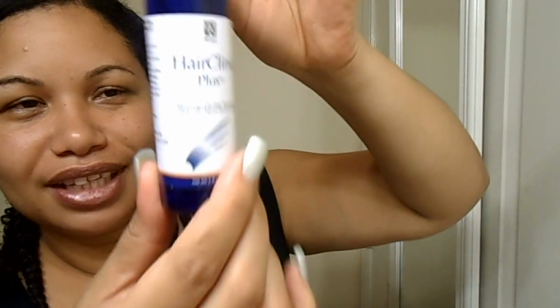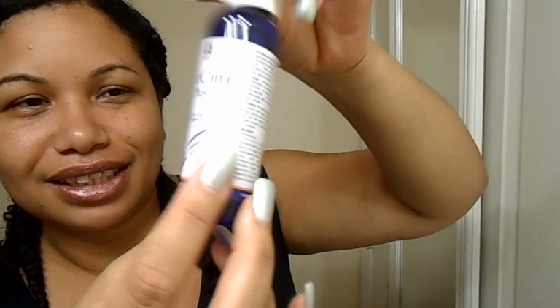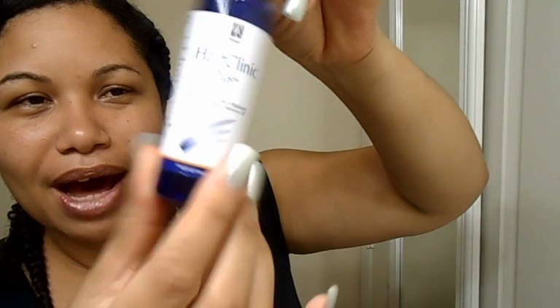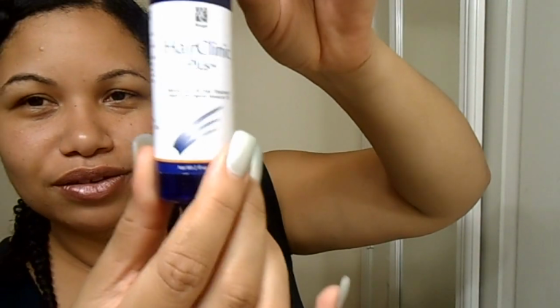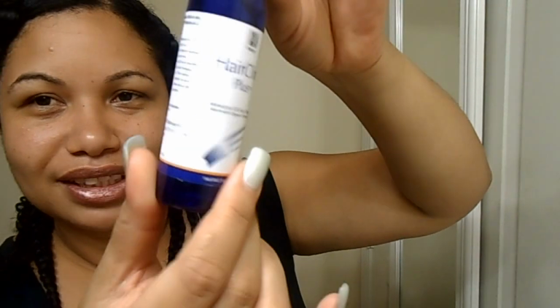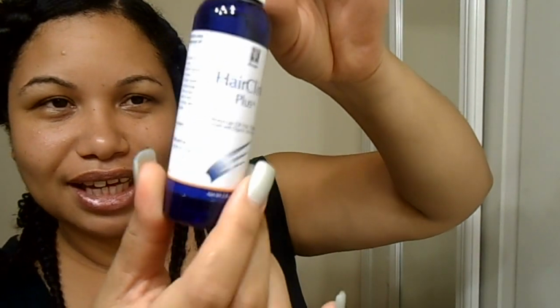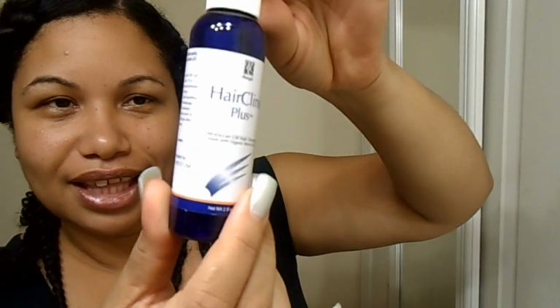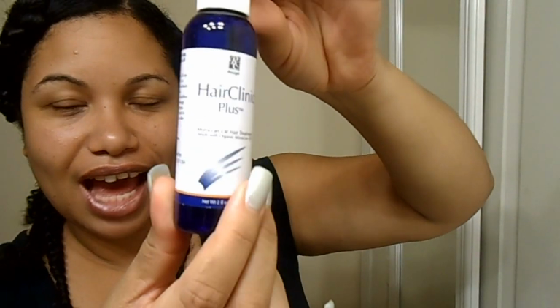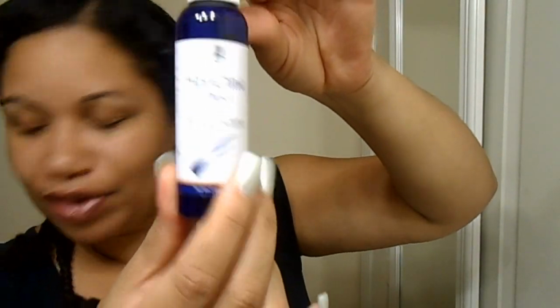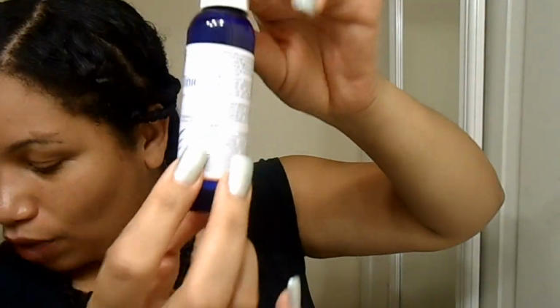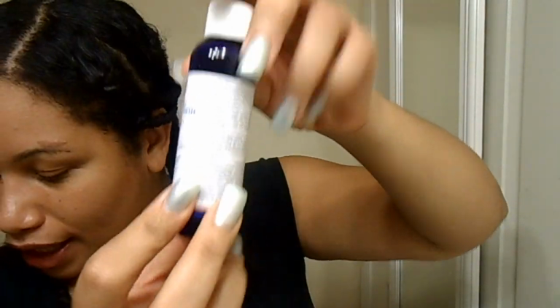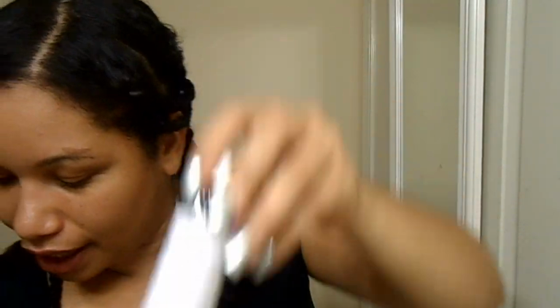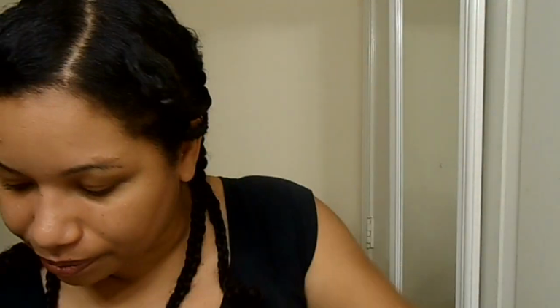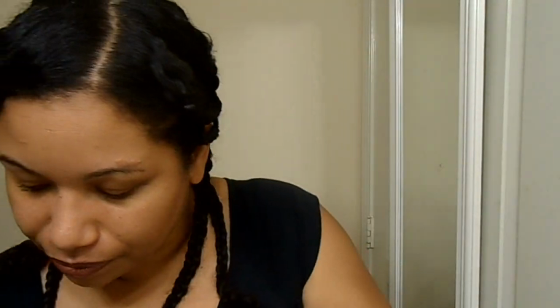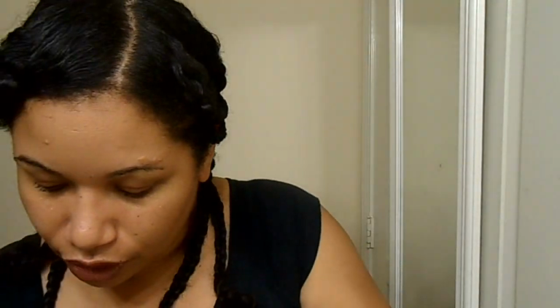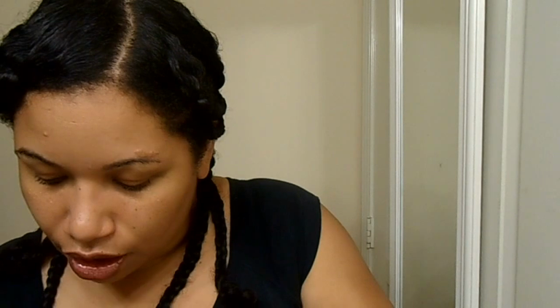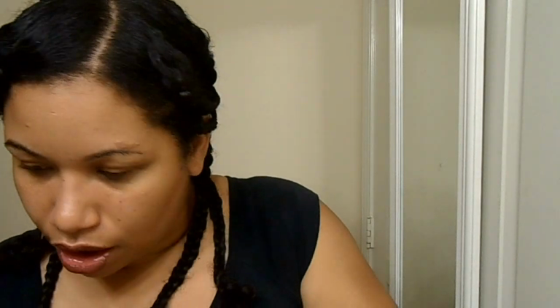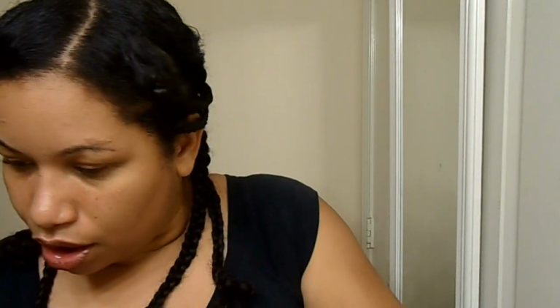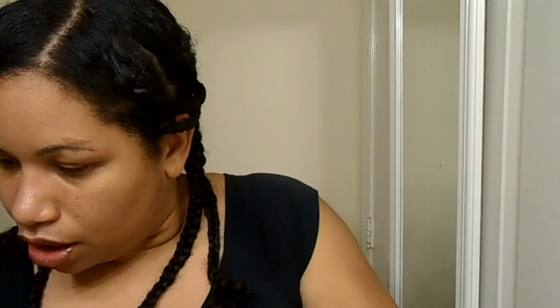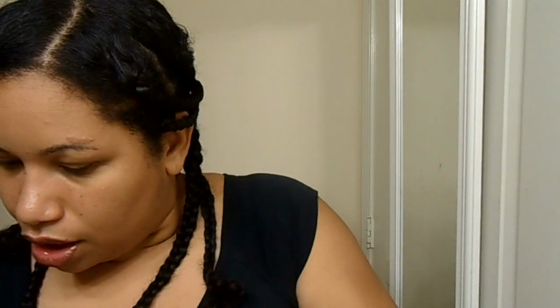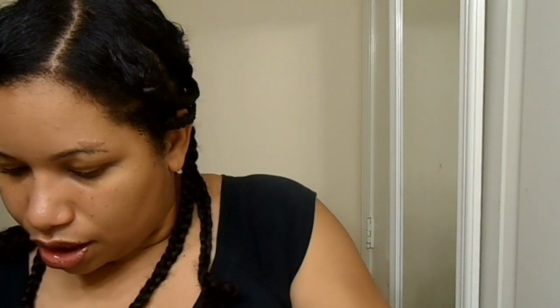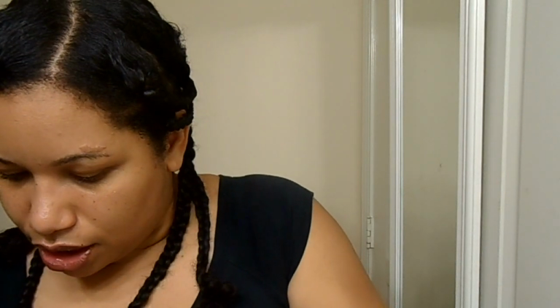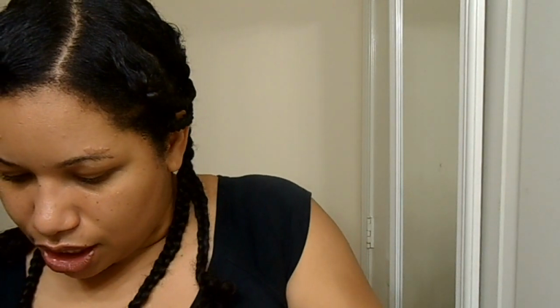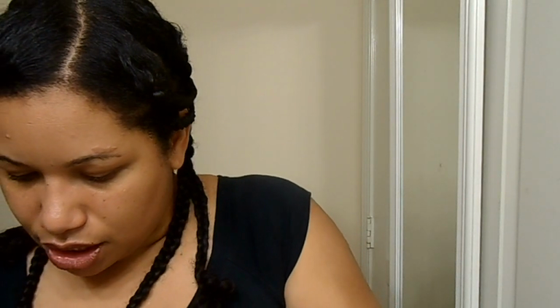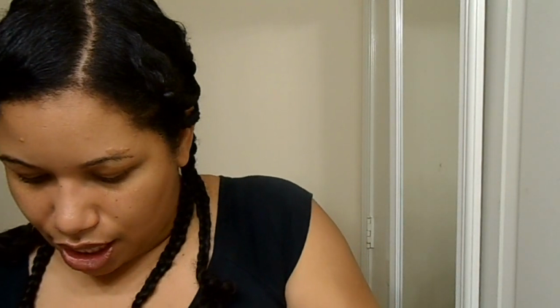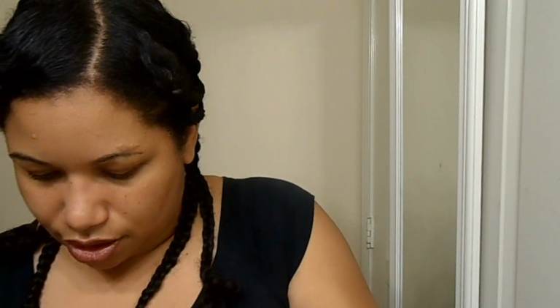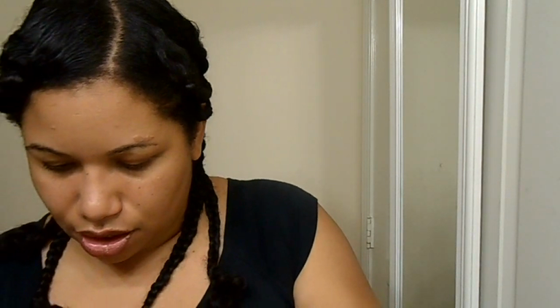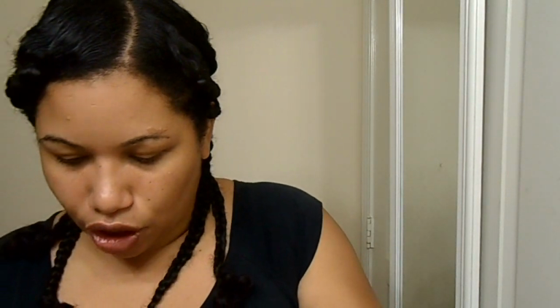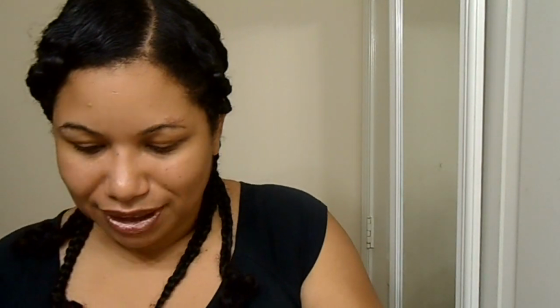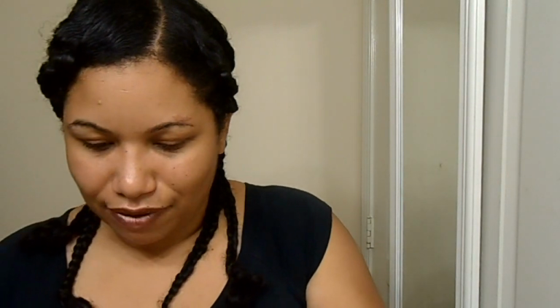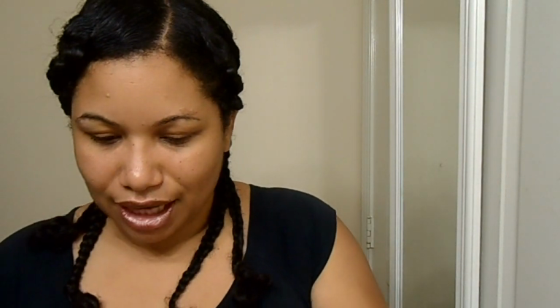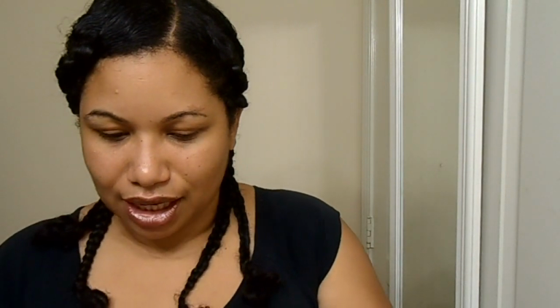But this is the bottle — this is it. I haven't tried it yet. It cost me $7.99.